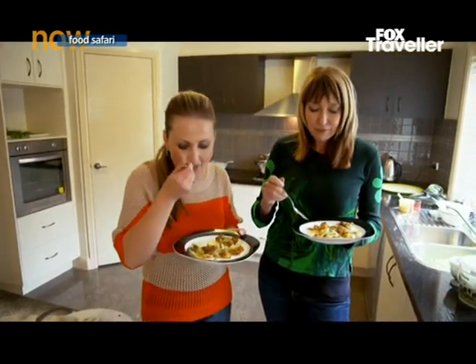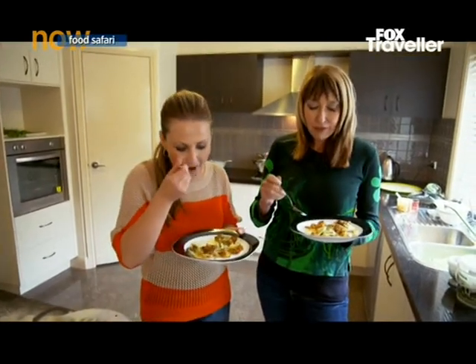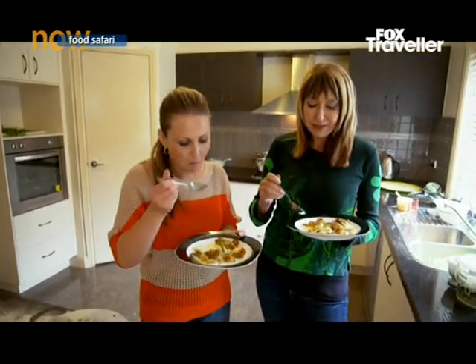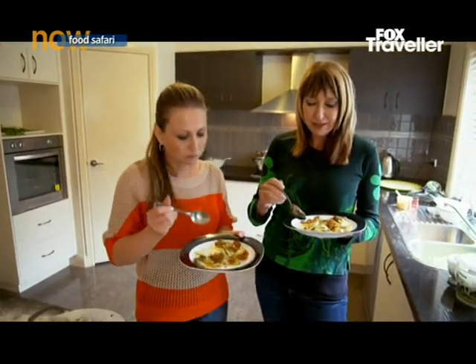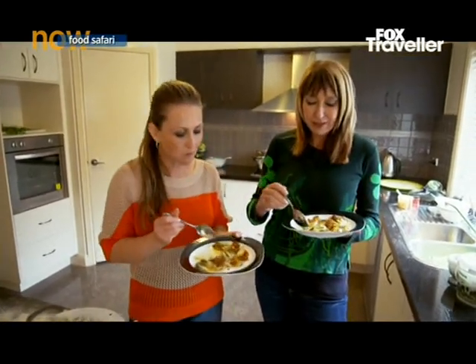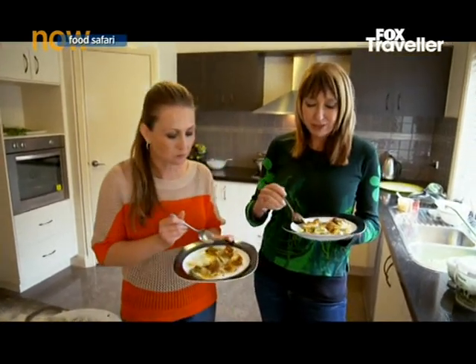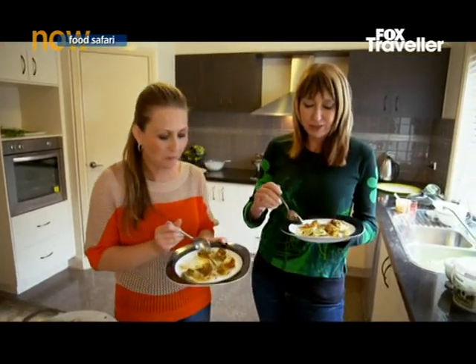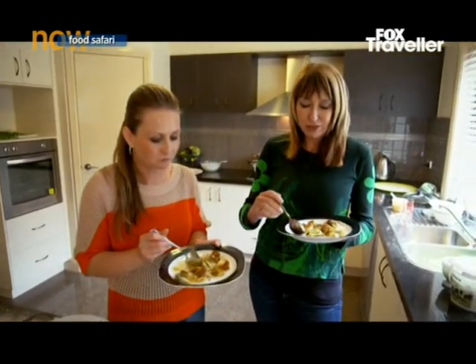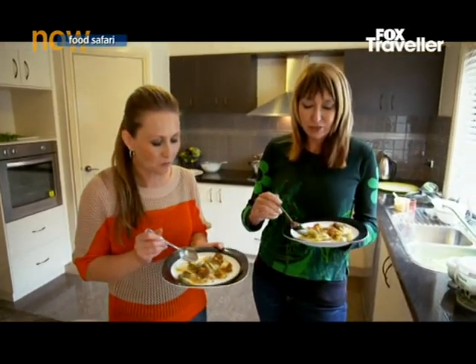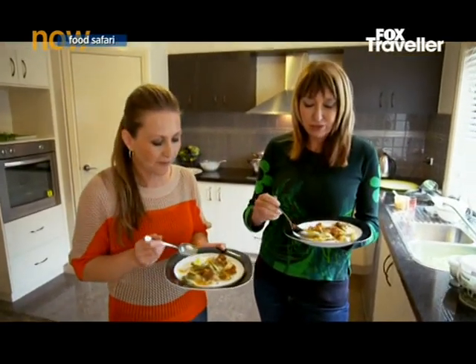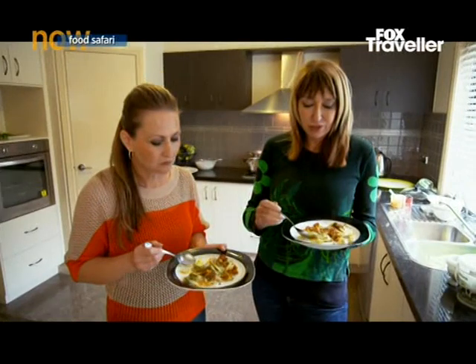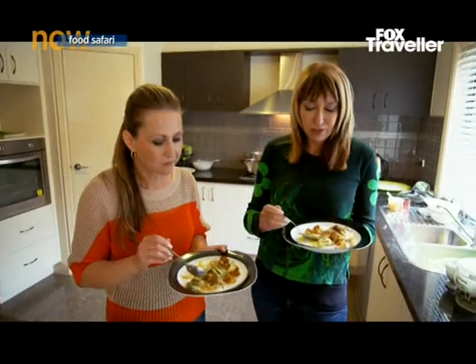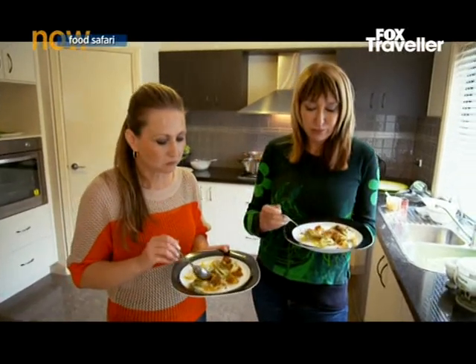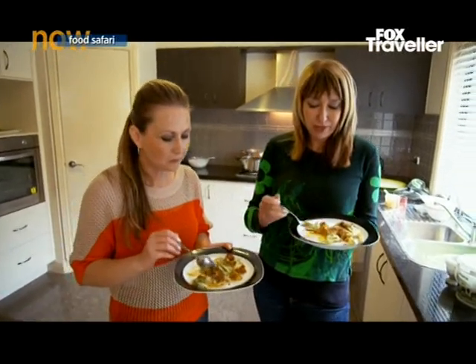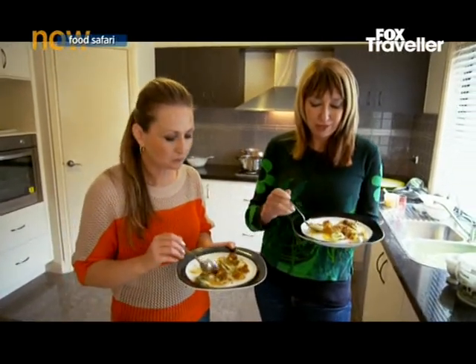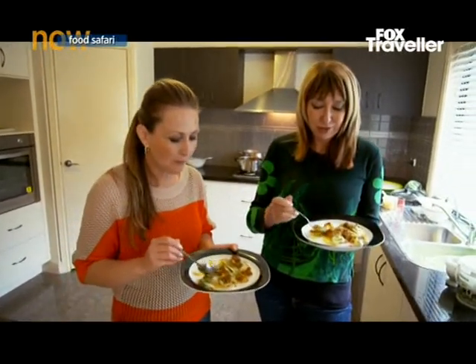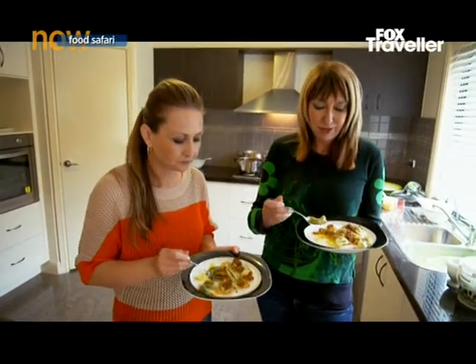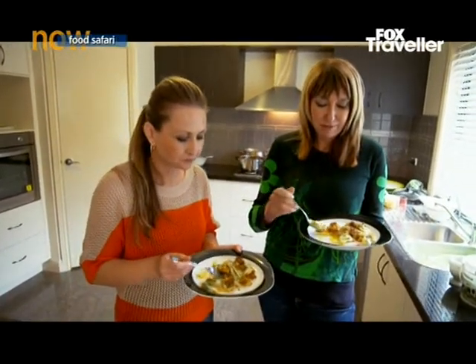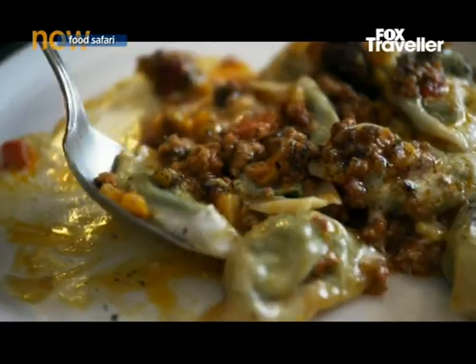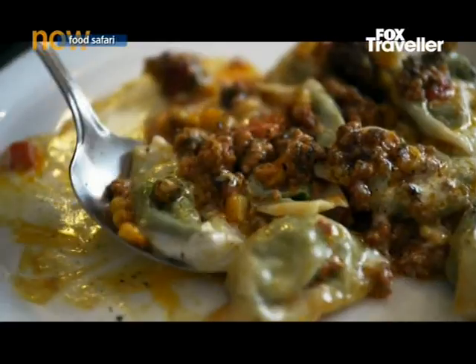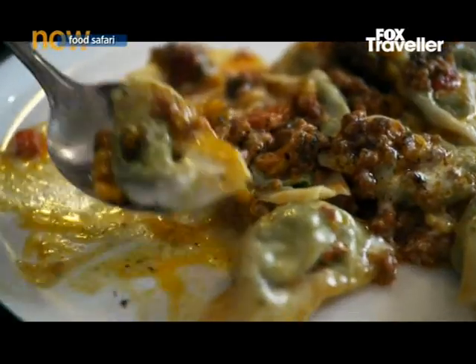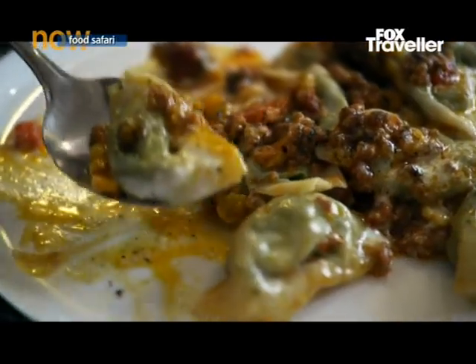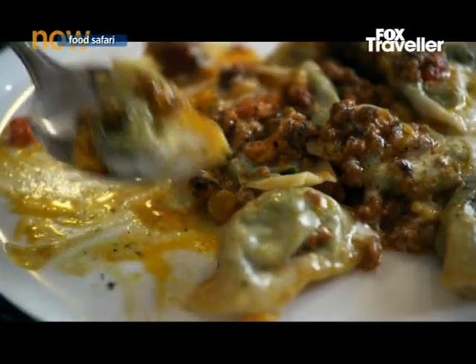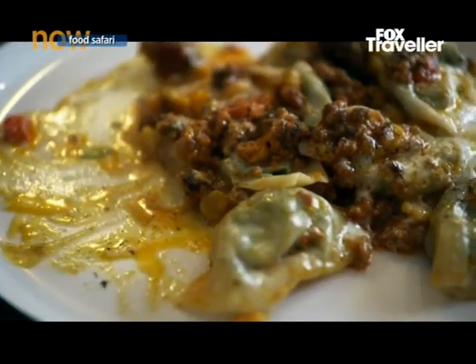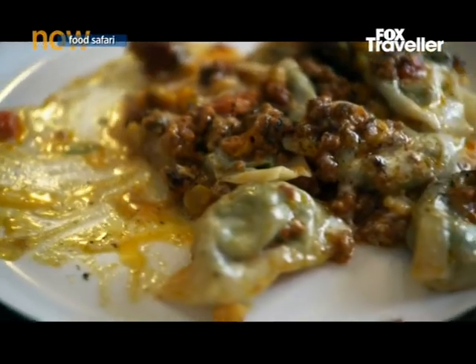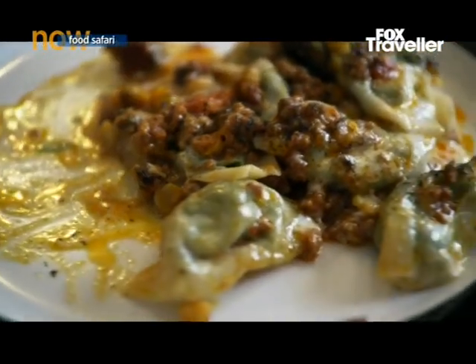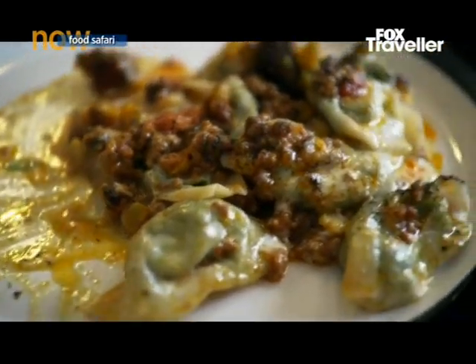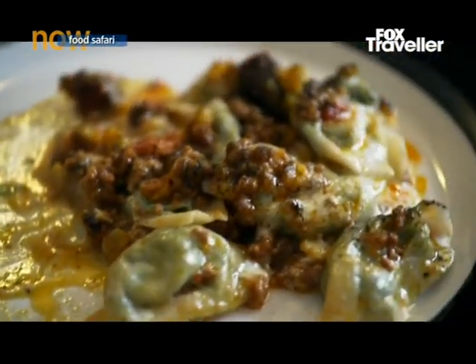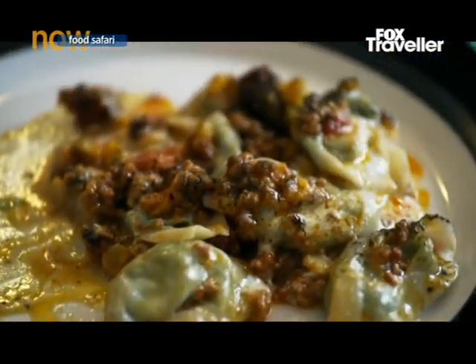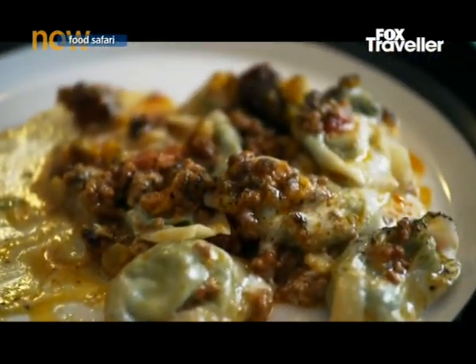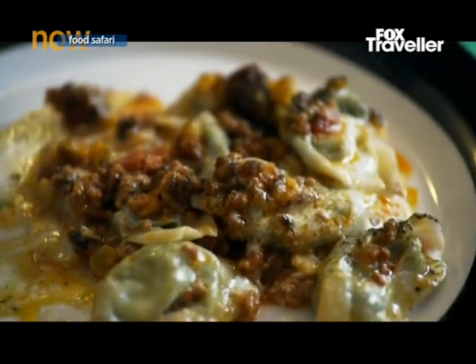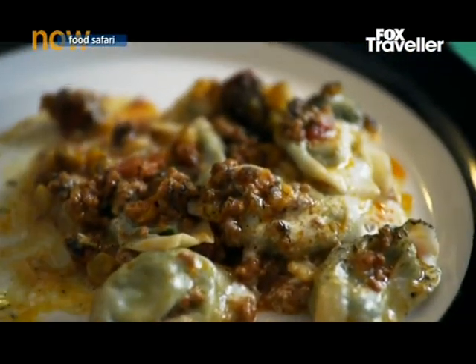The final touch is a generous sprinkling of dried mint. It's delicious — they're so slippery, silky, and a really exotic sauce. I love that.